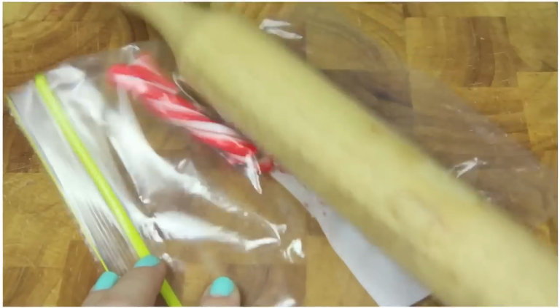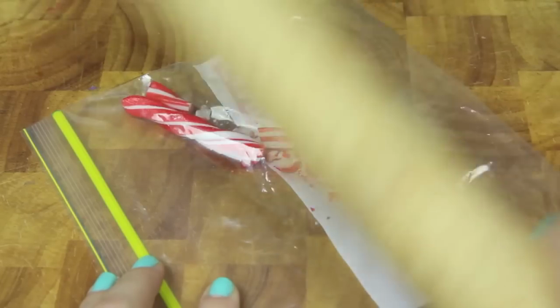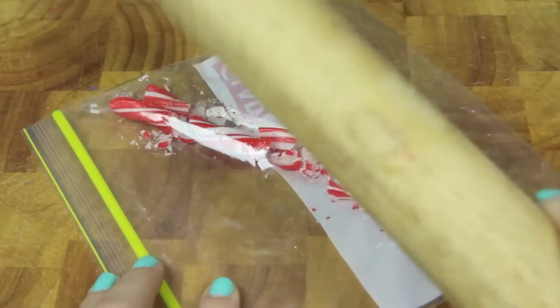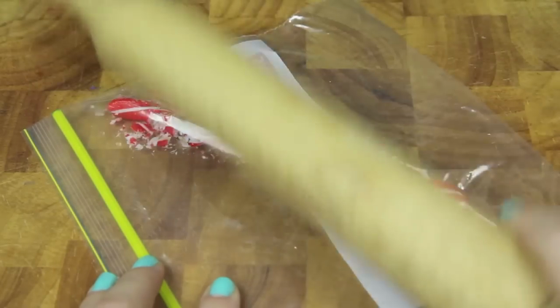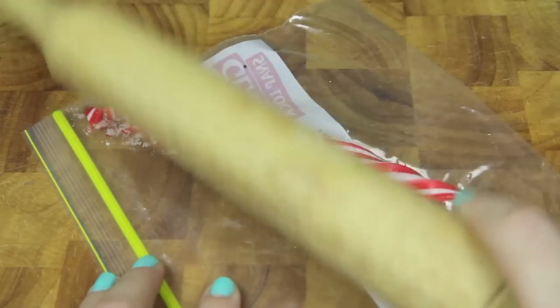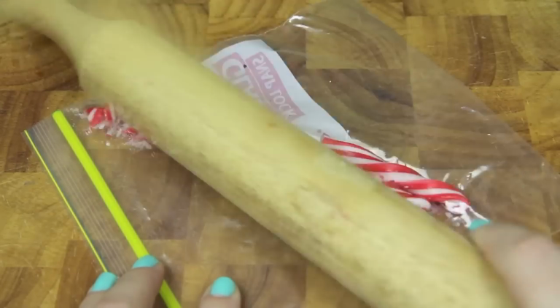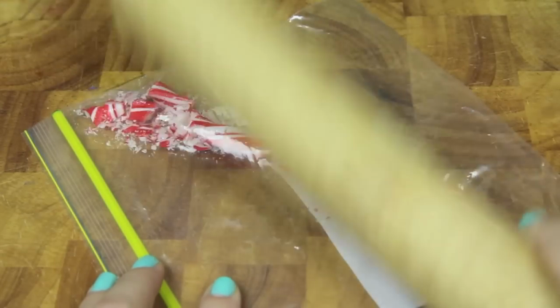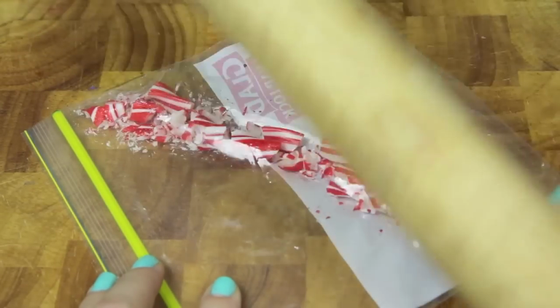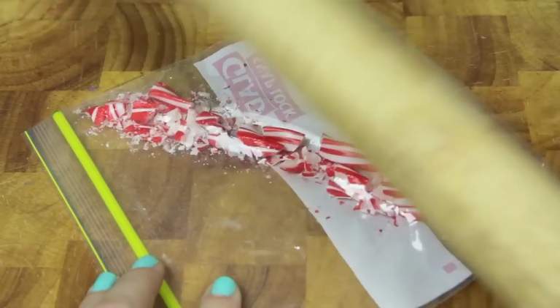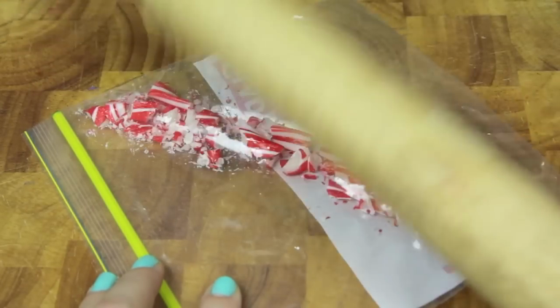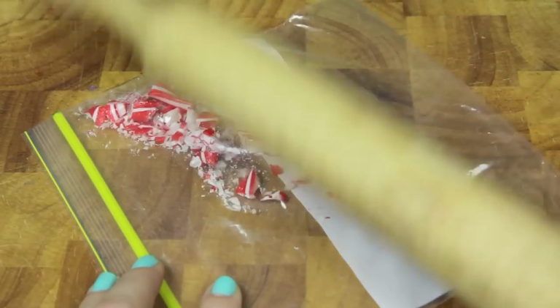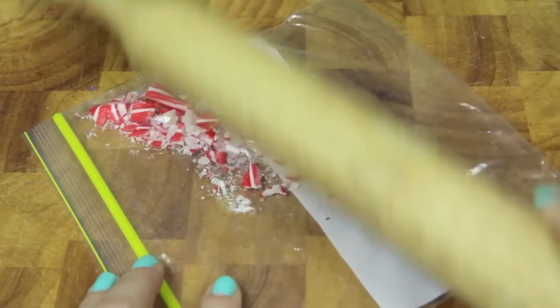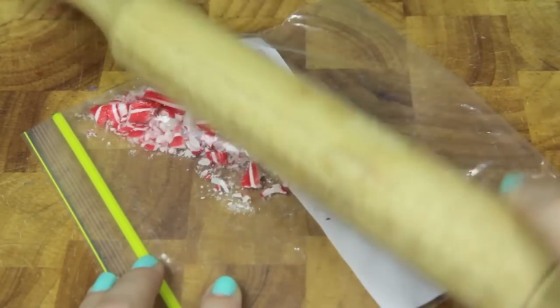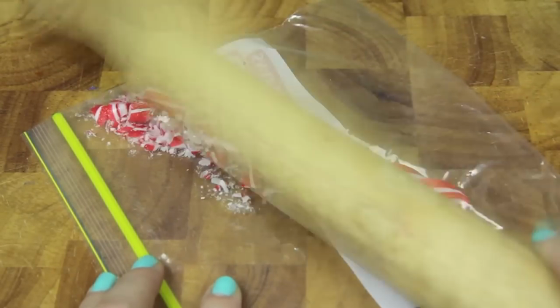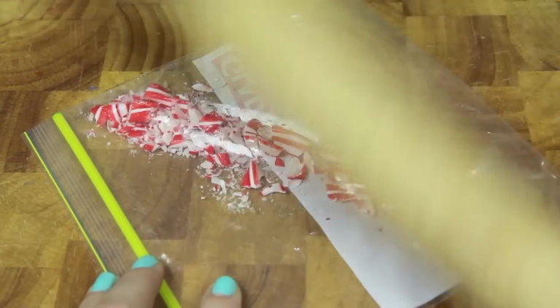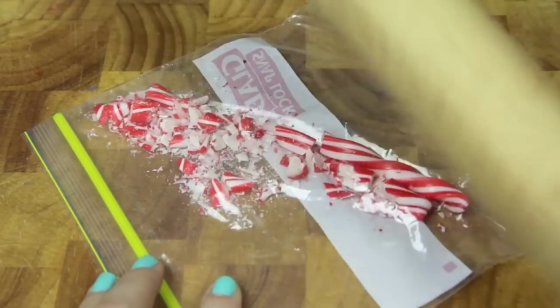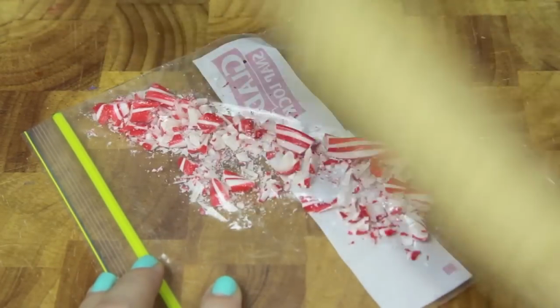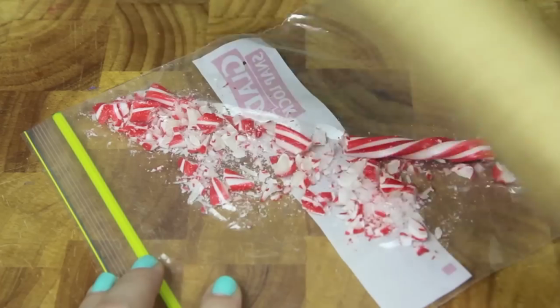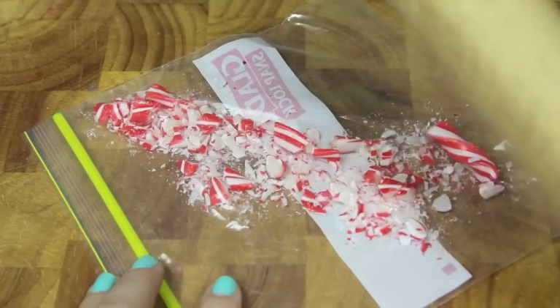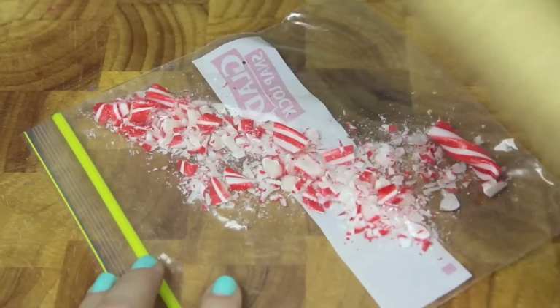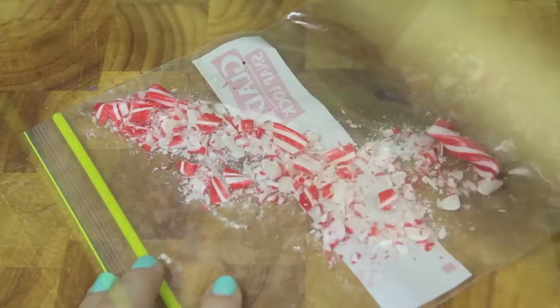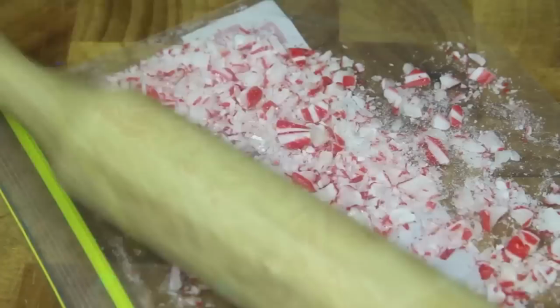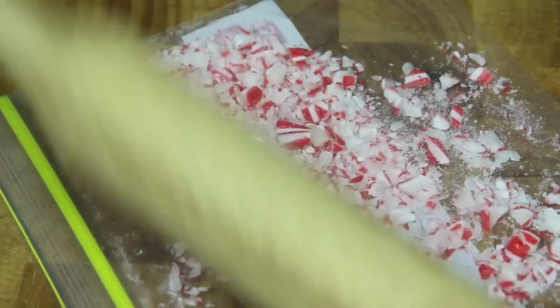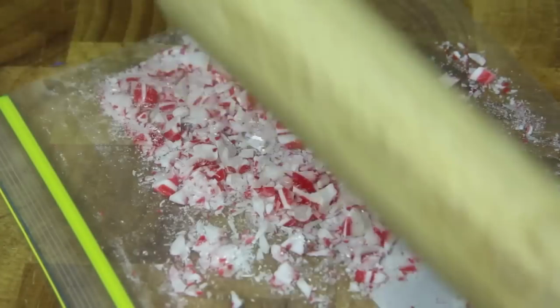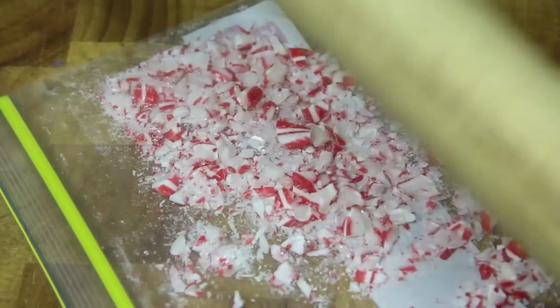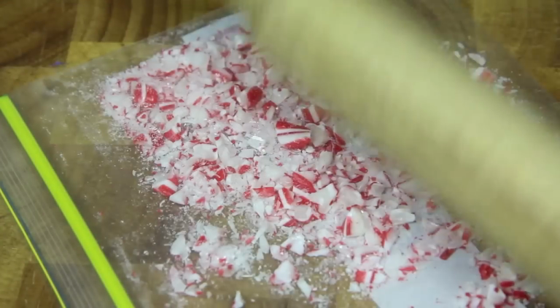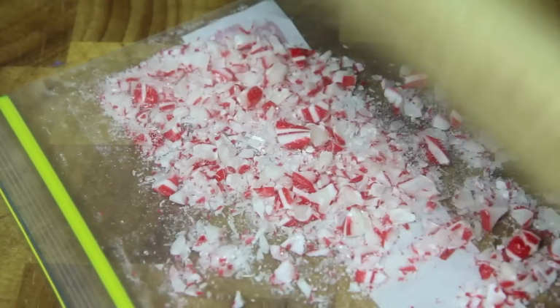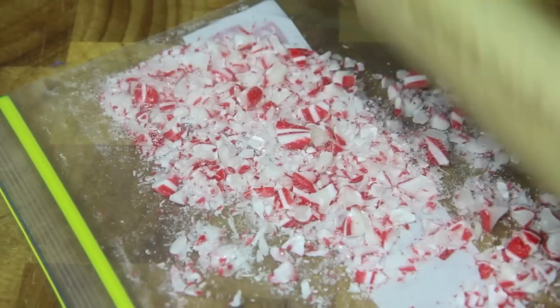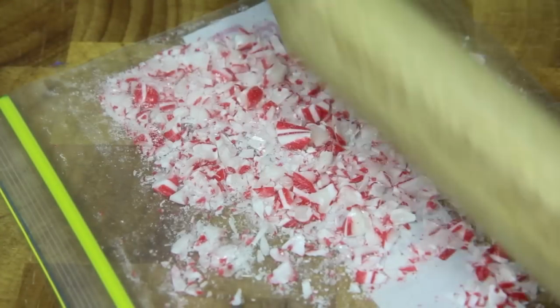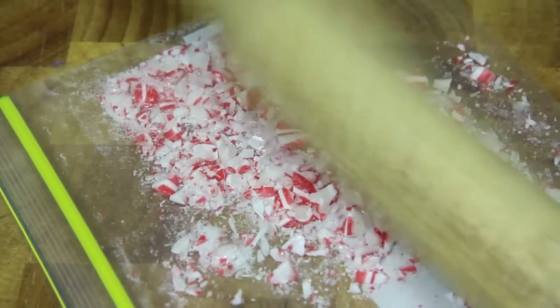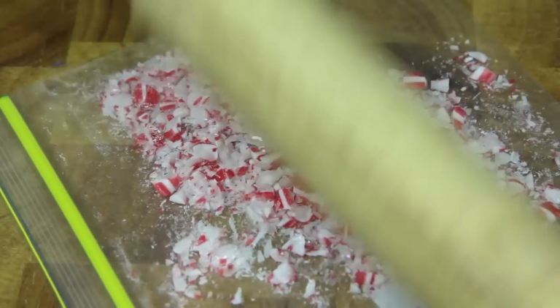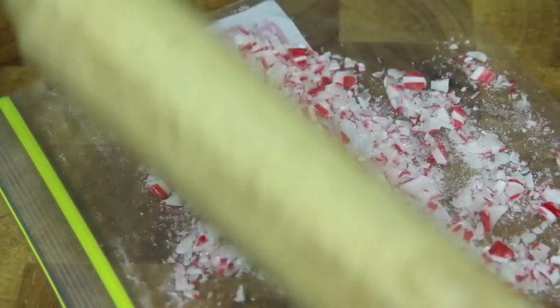Next we're going to take some candy canes and break them up into small pieces and set to one side.